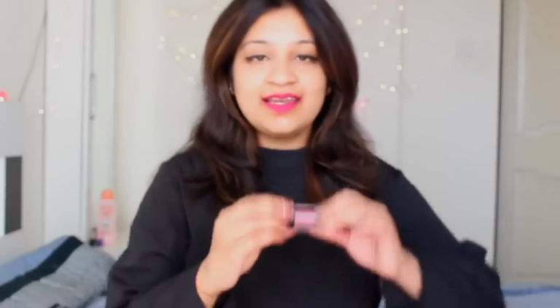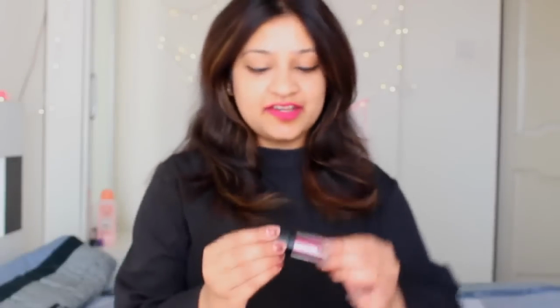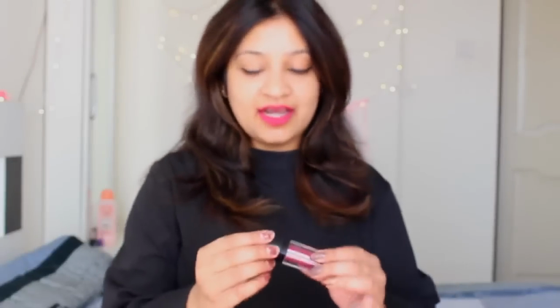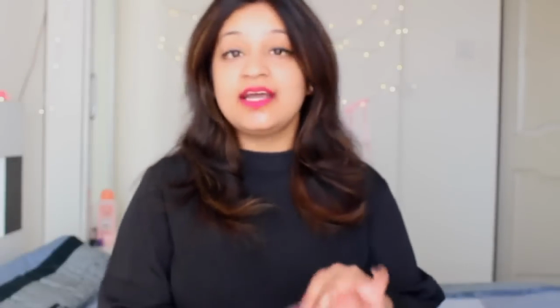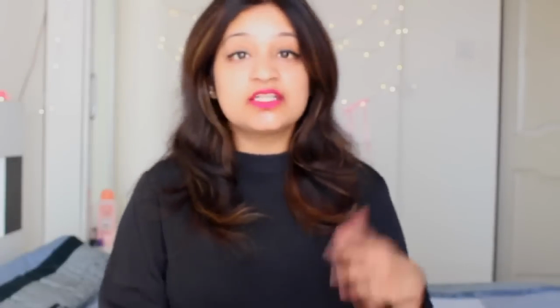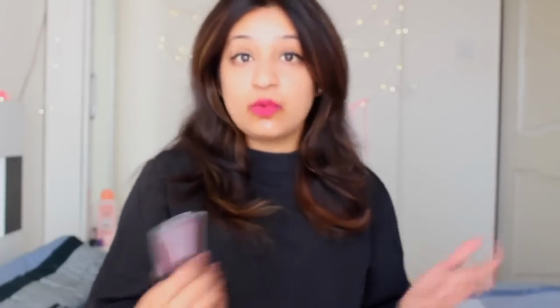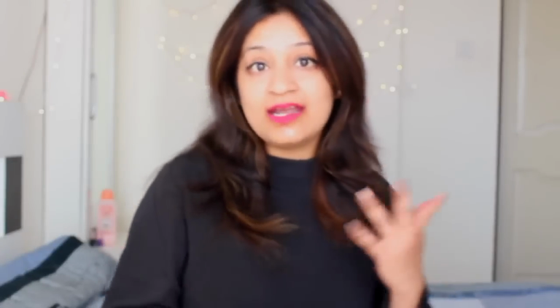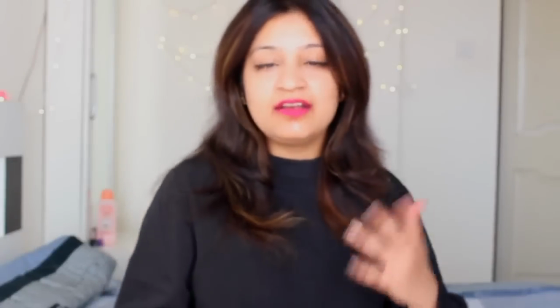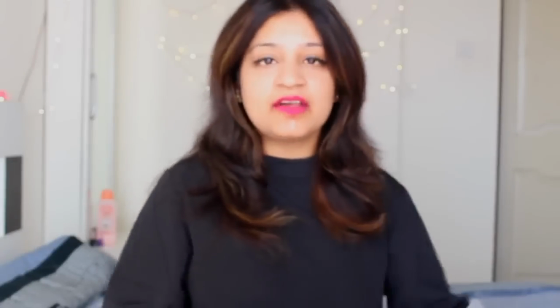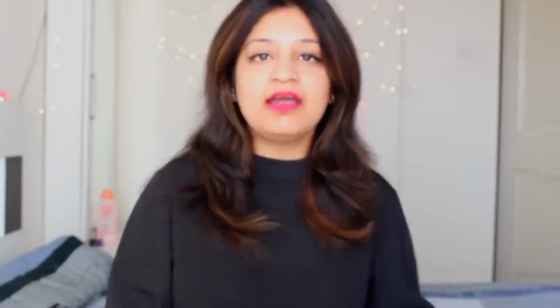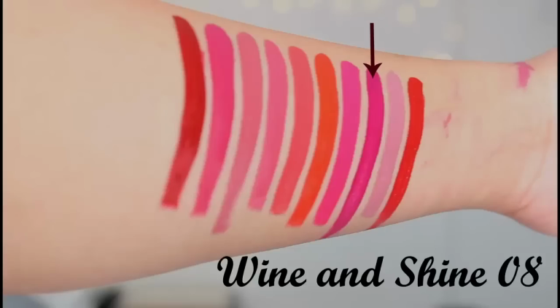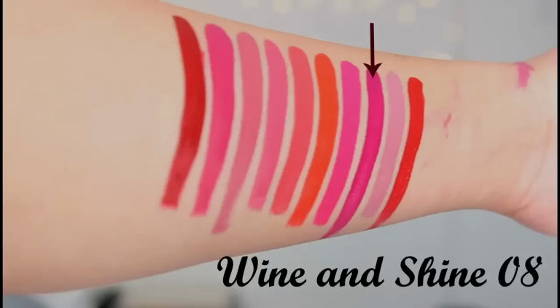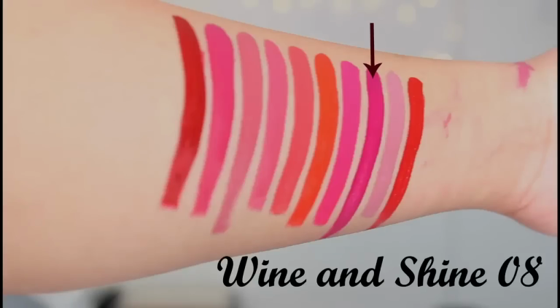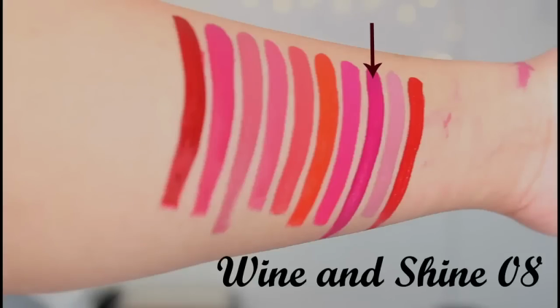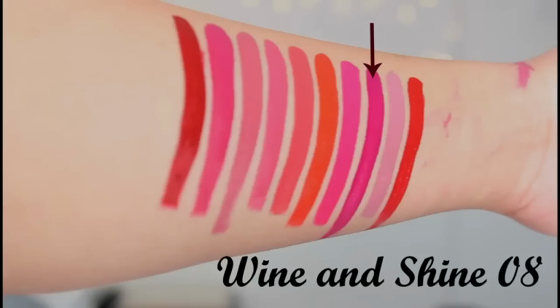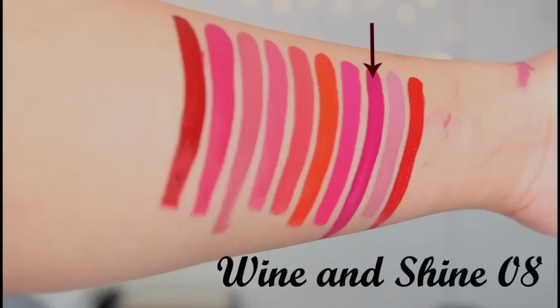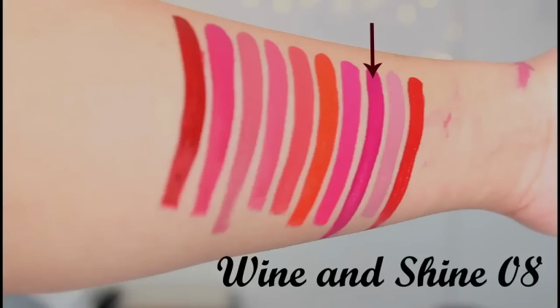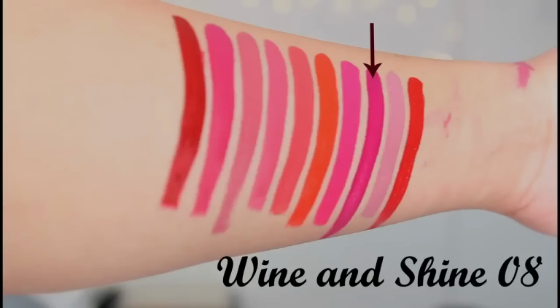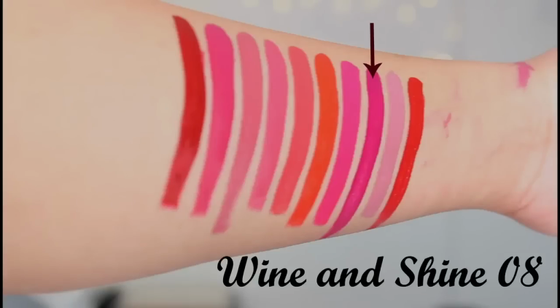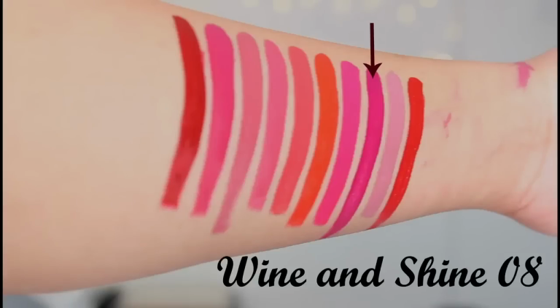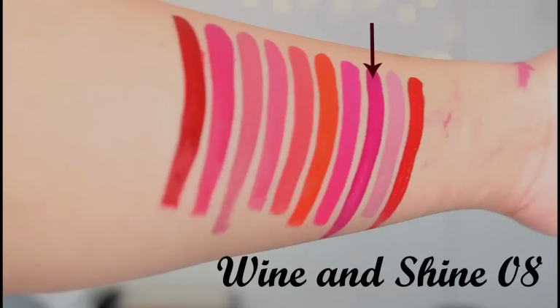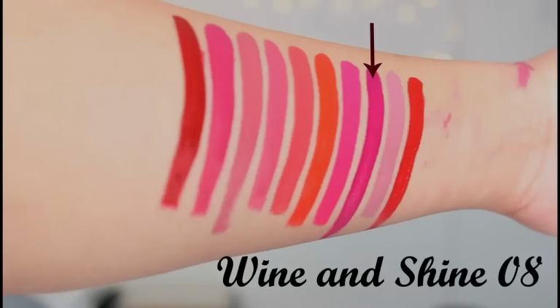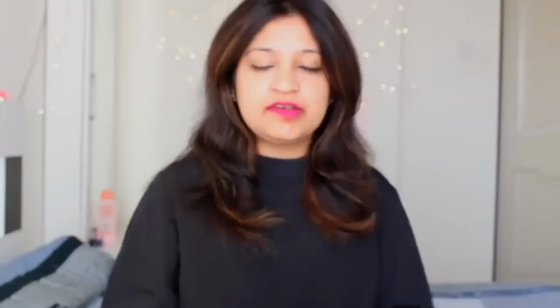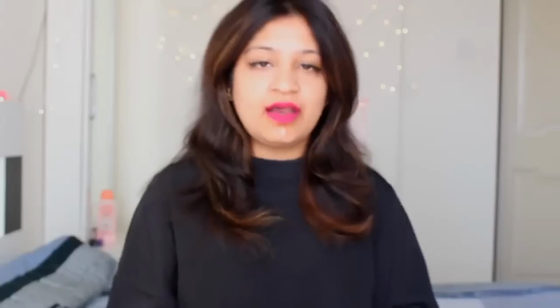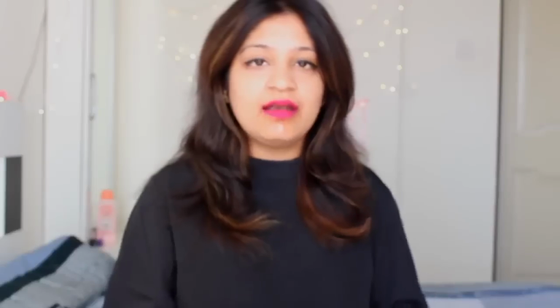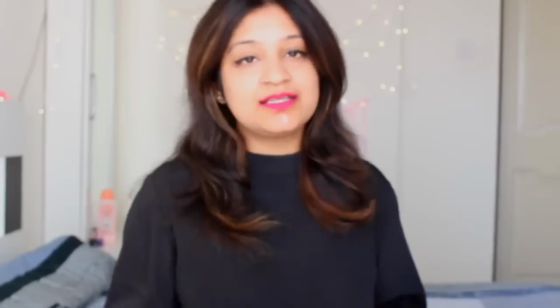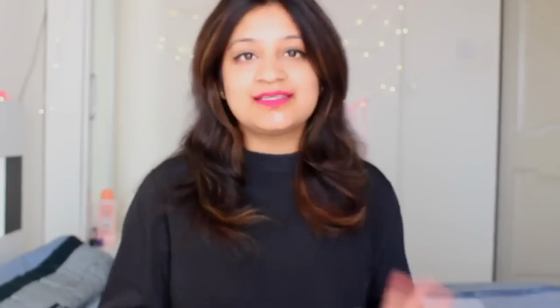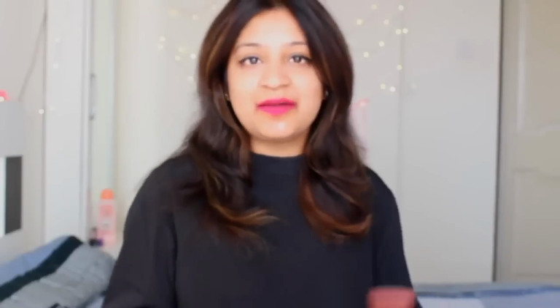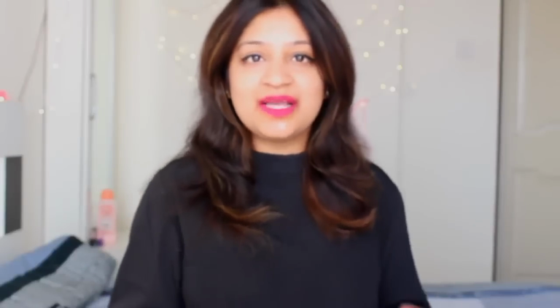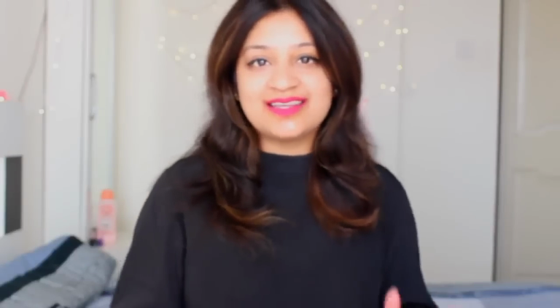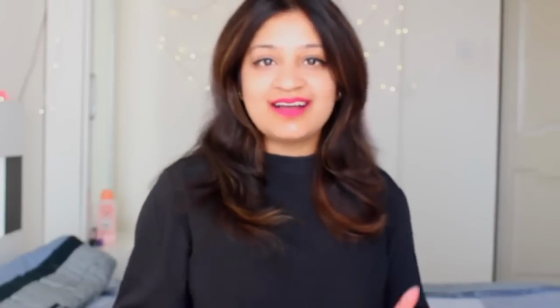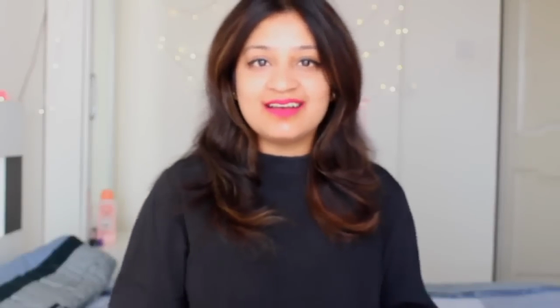The next shade is Wine and Shine, and it's a beautiful deep berry shade. This is an amazing color.